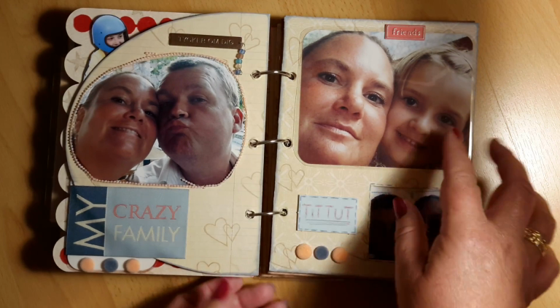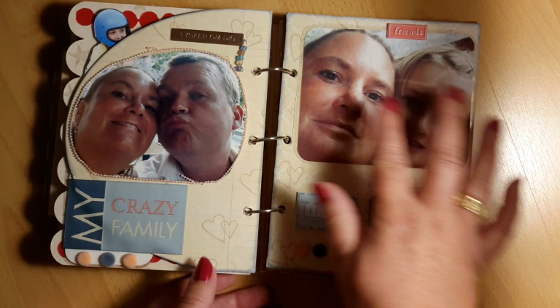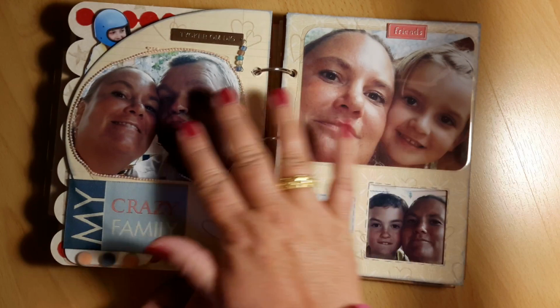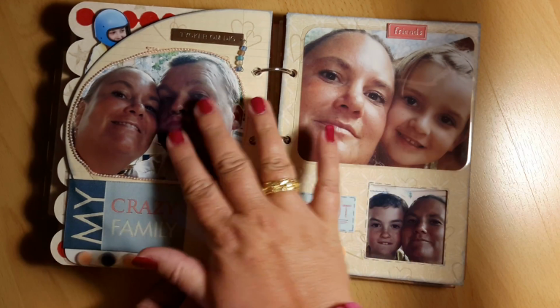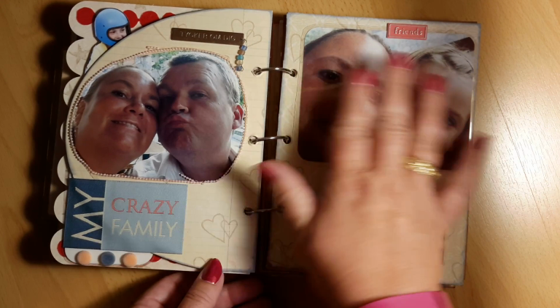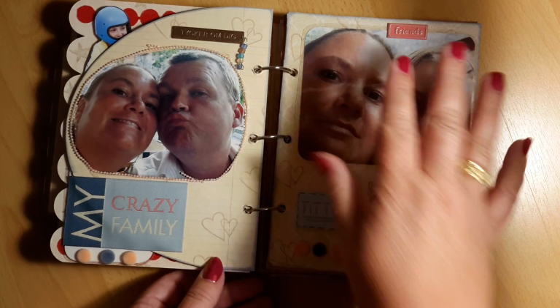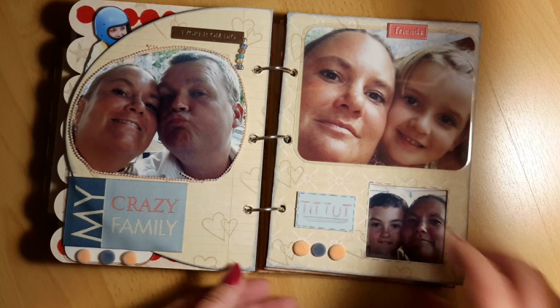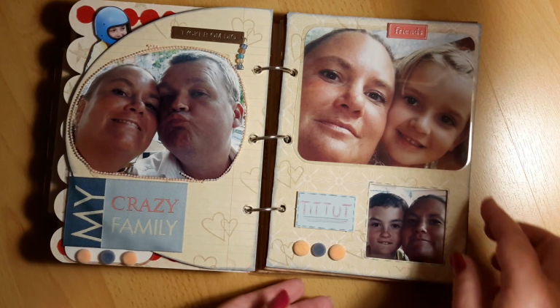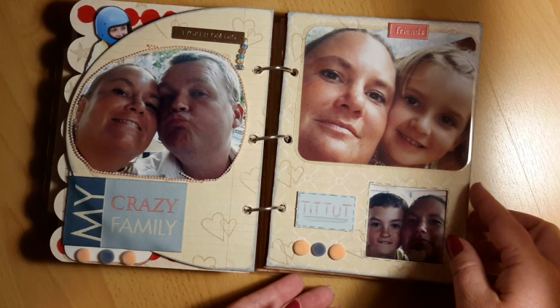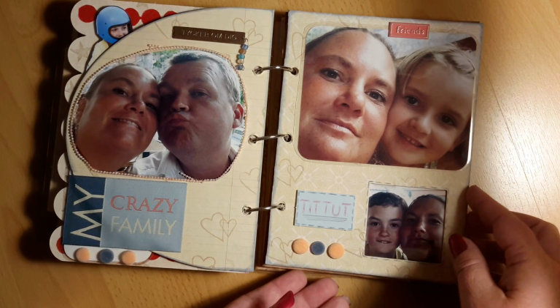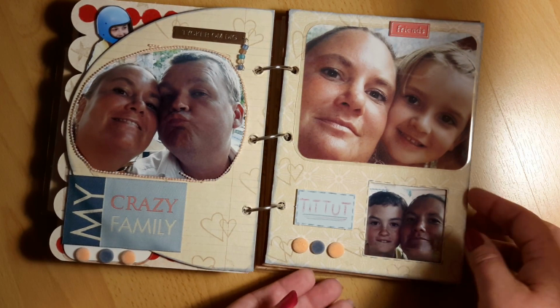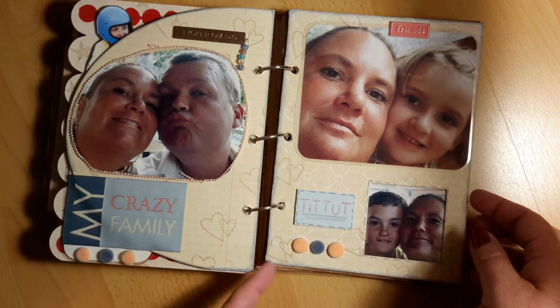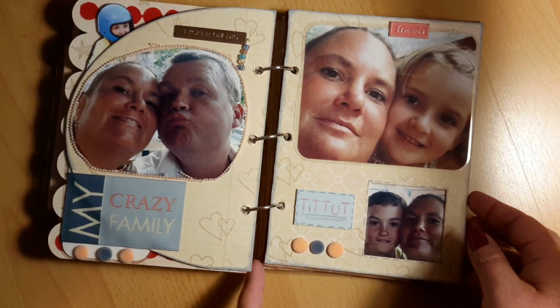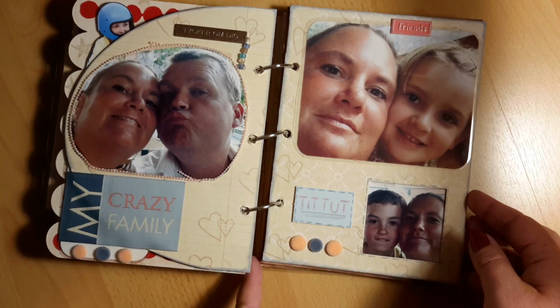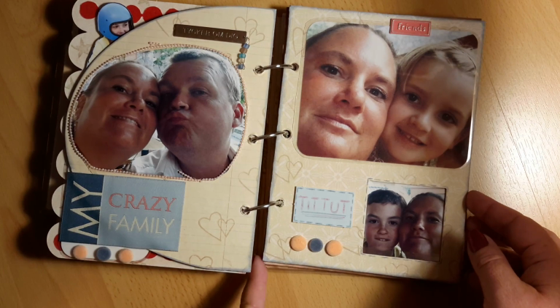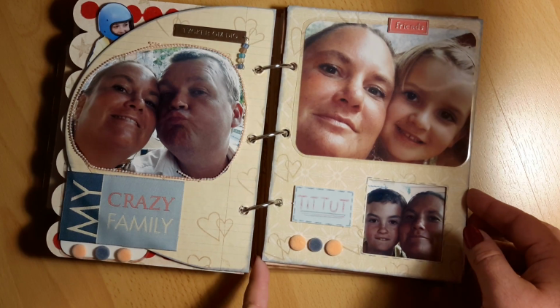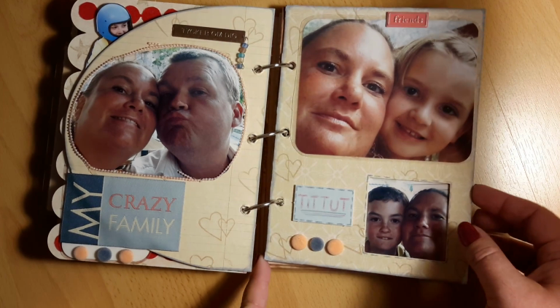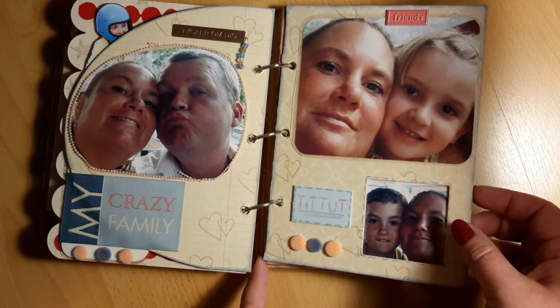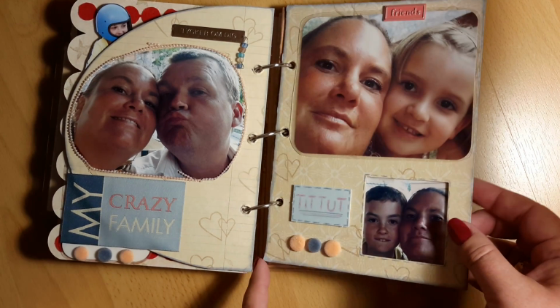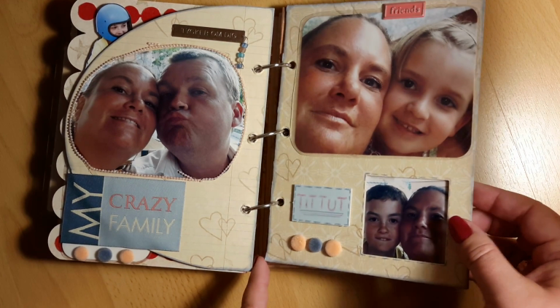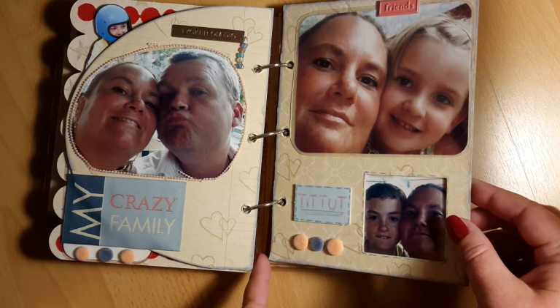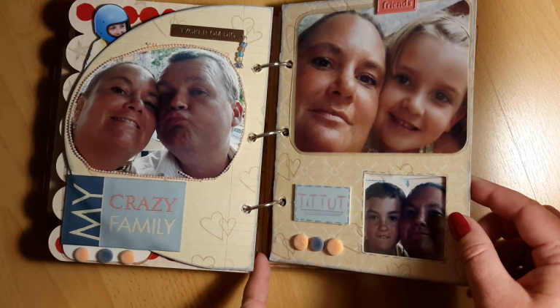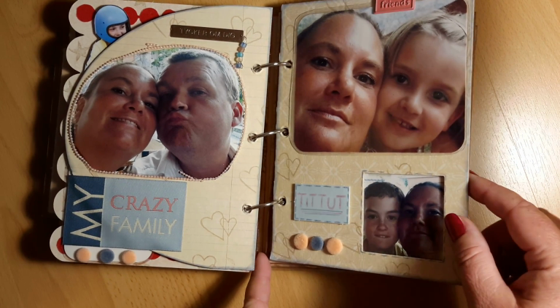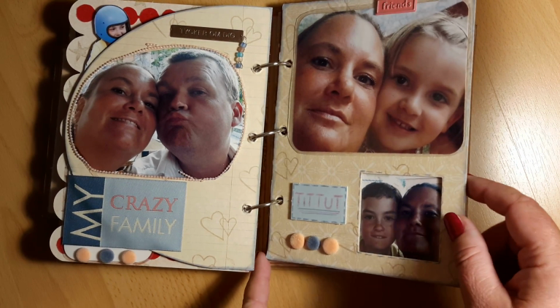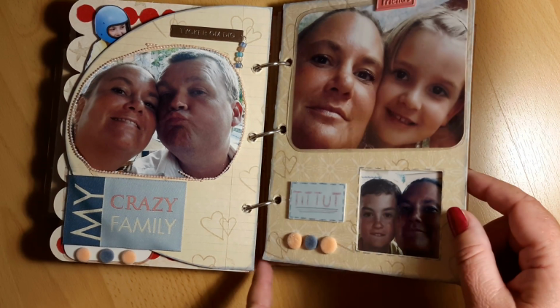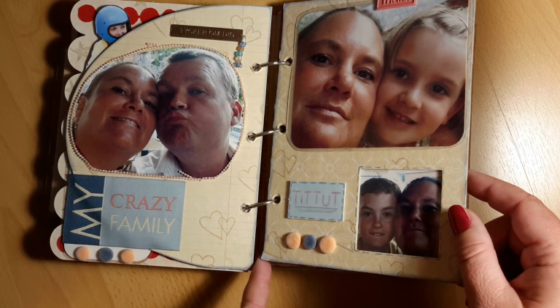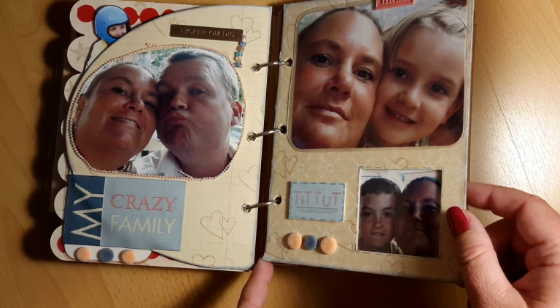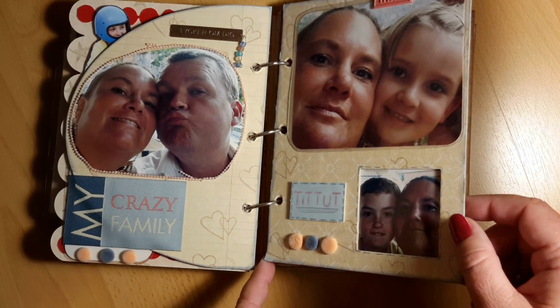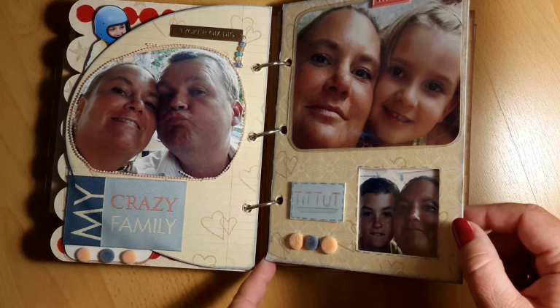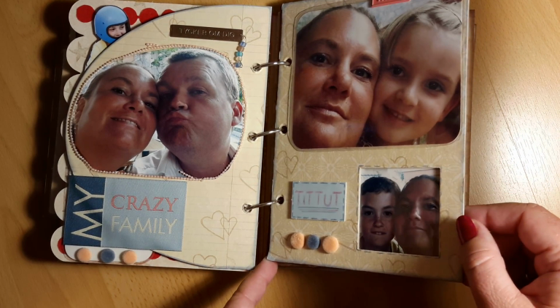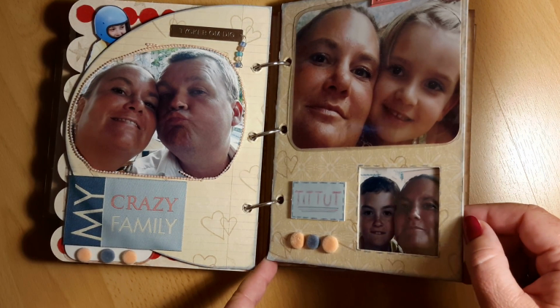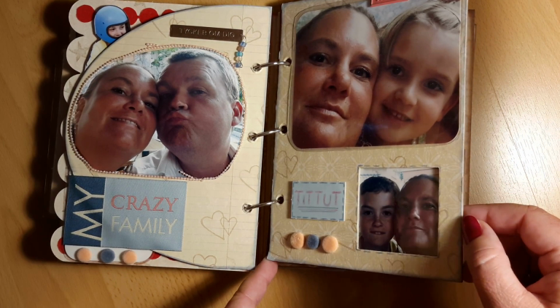I haven't done it on all those photos, but some. Nowadays I do it on almost every one.